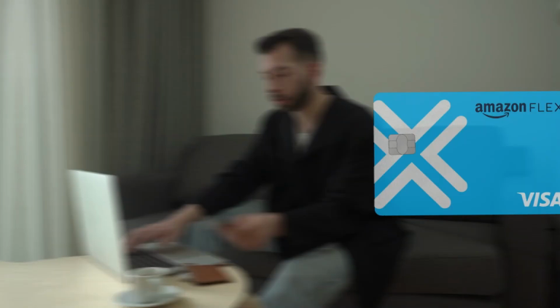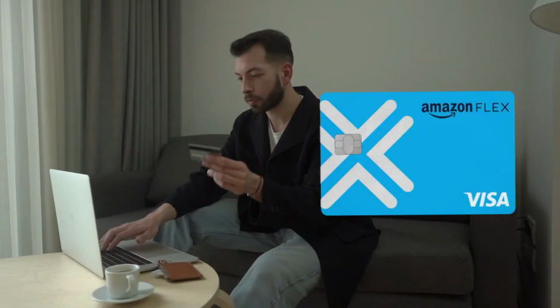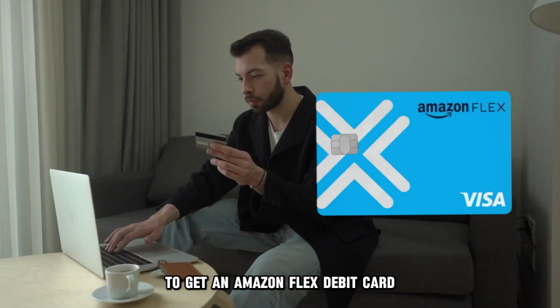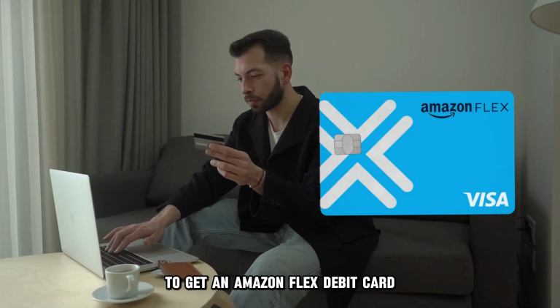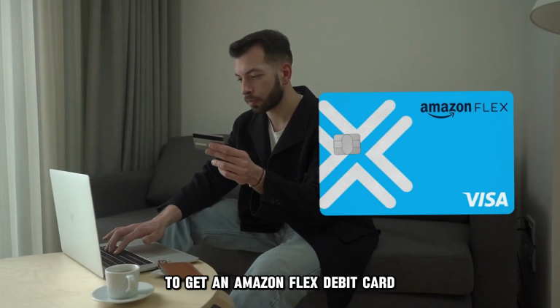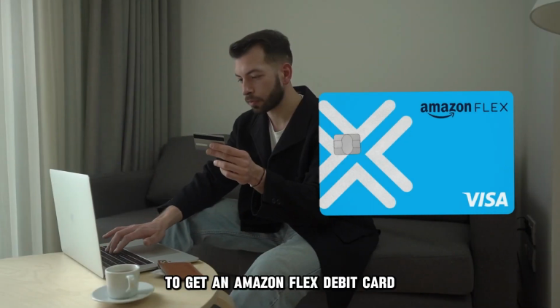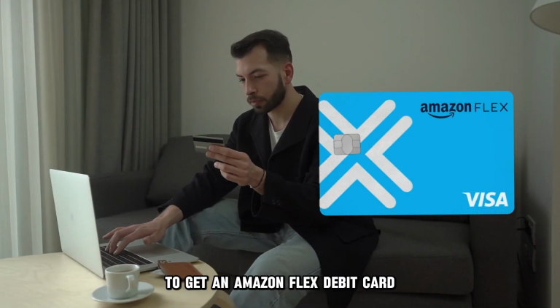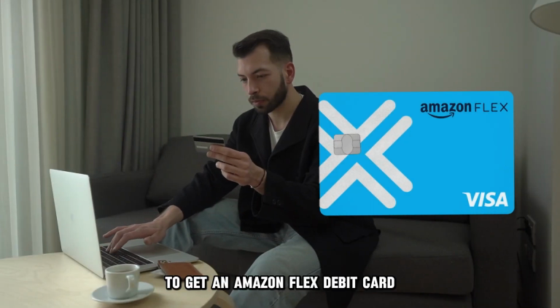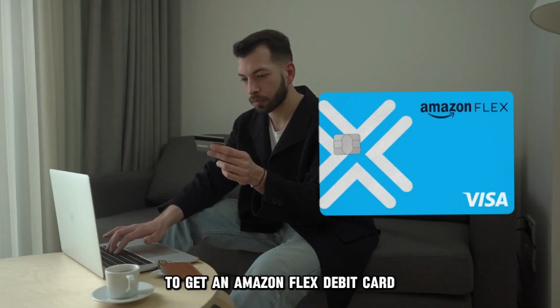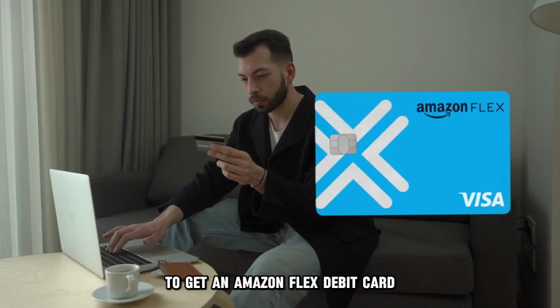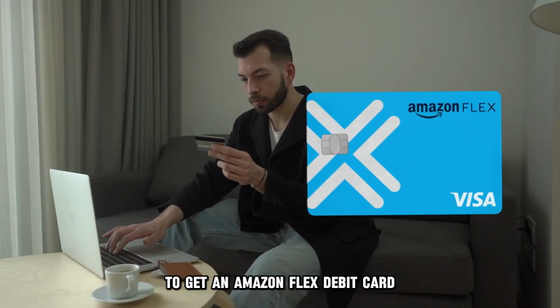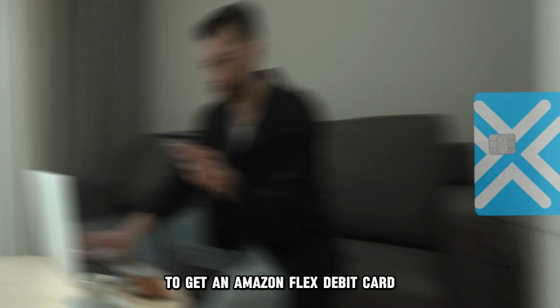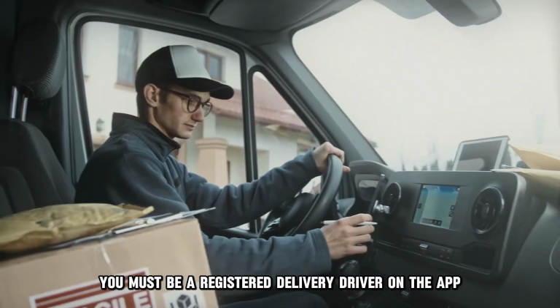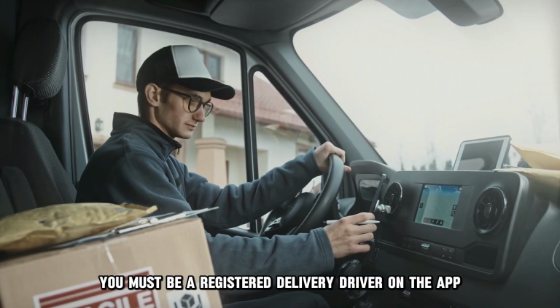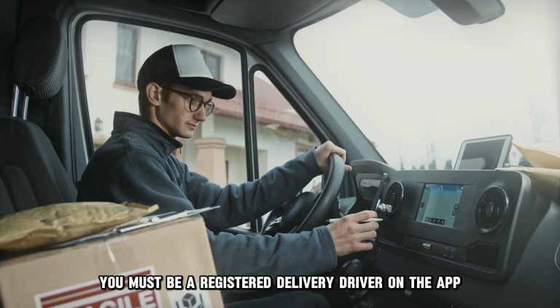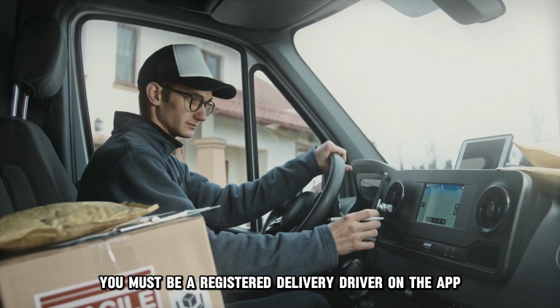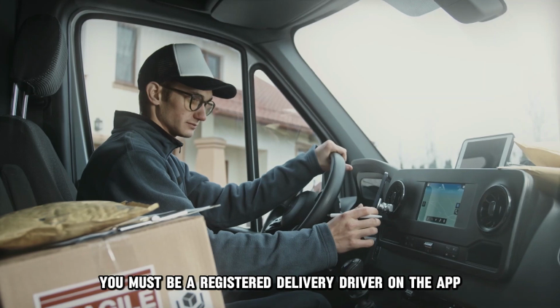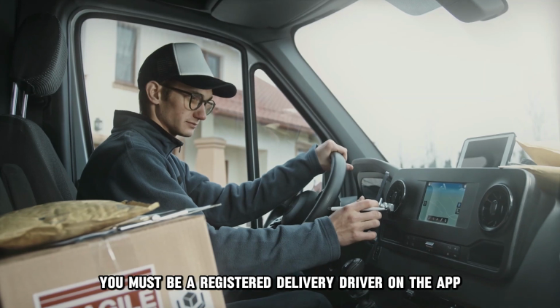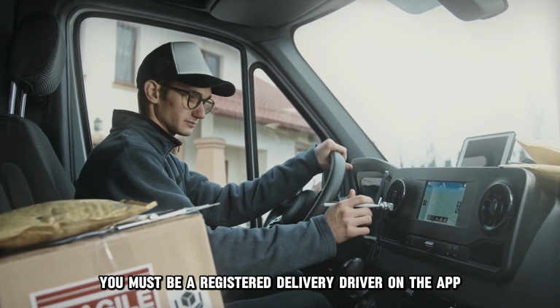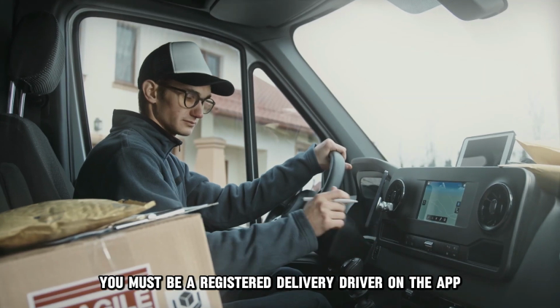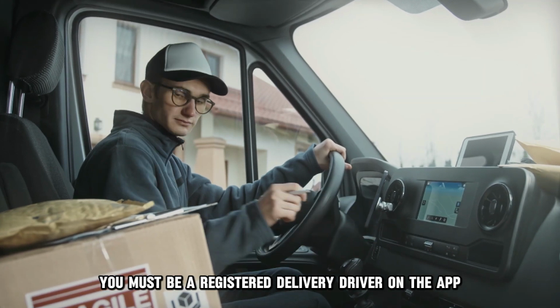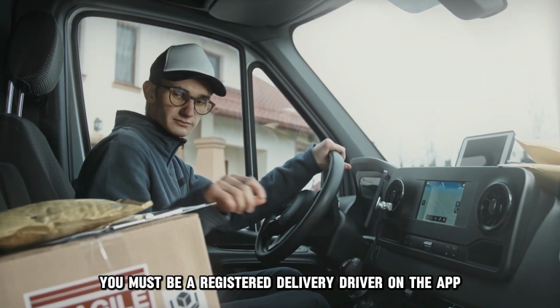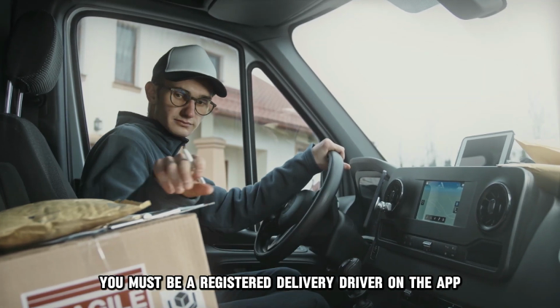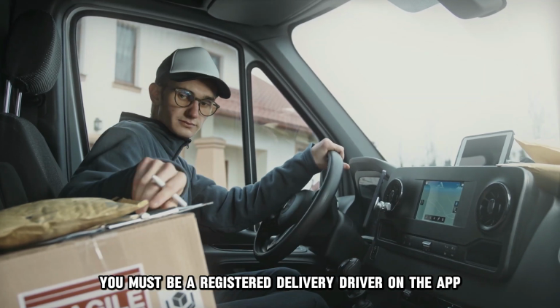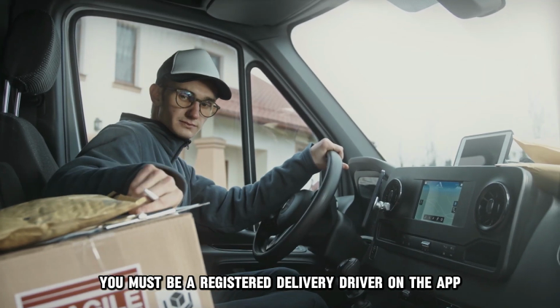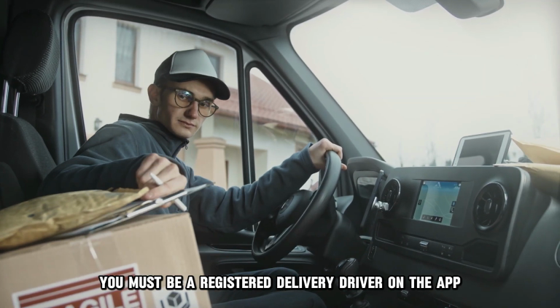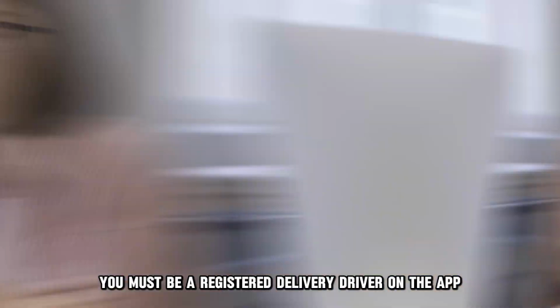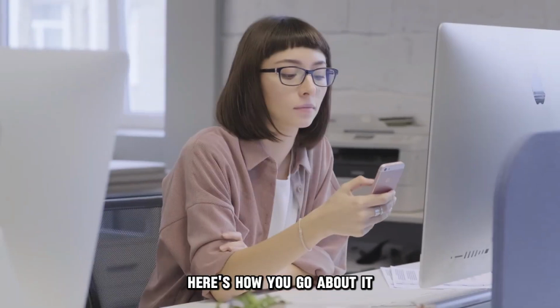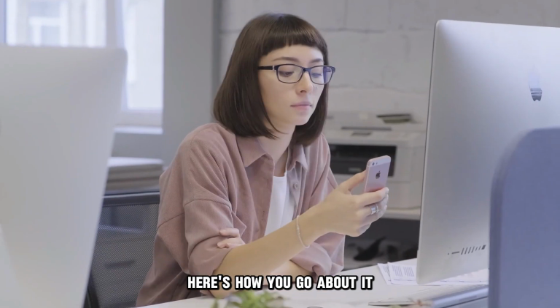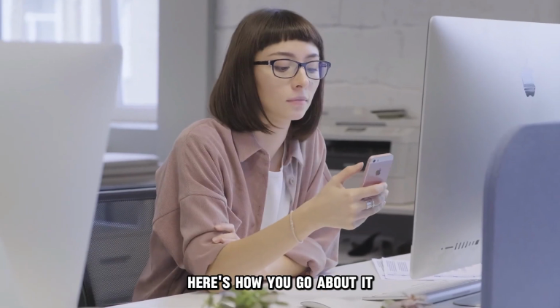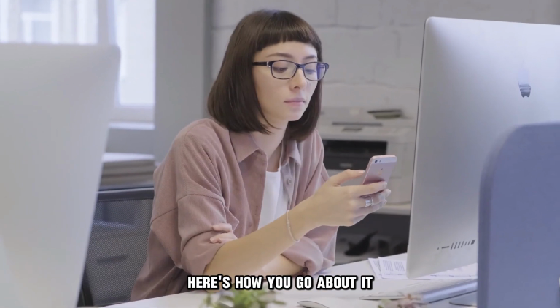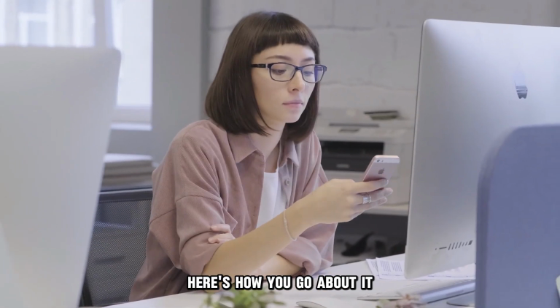To get an Amazon Flex debit card, you must be a registered delivery driver on the app. Here's how you go about it.